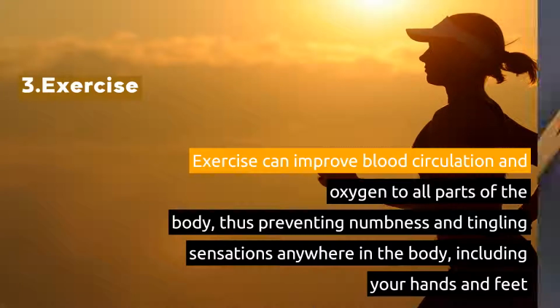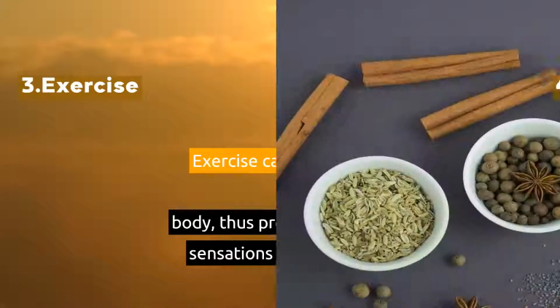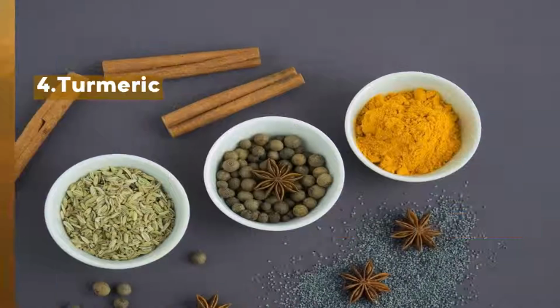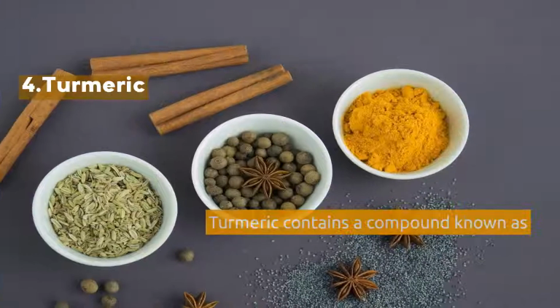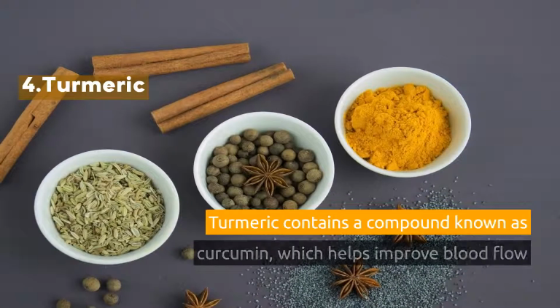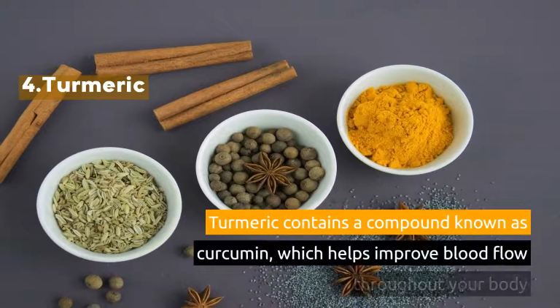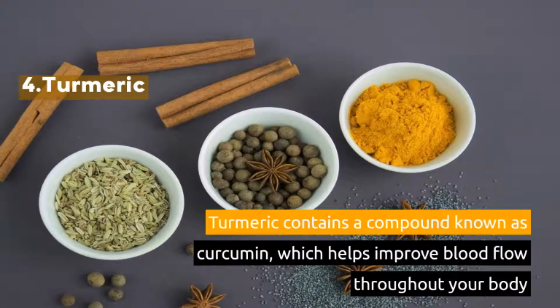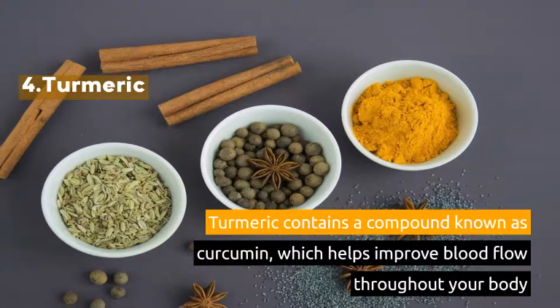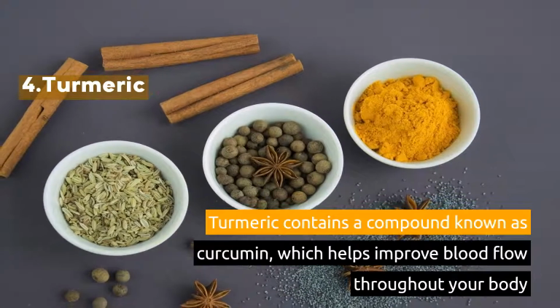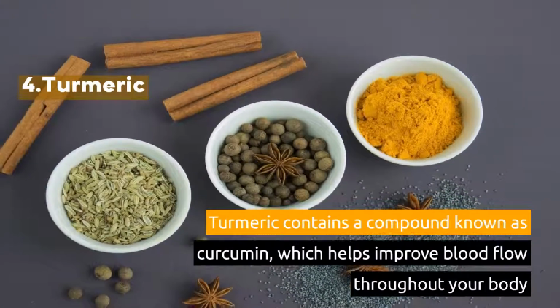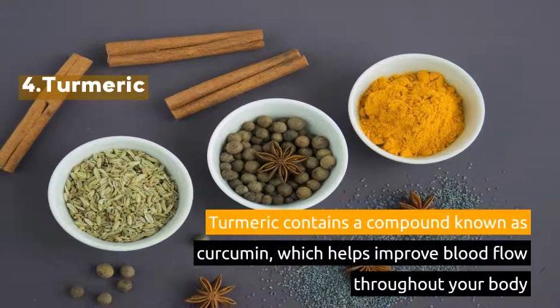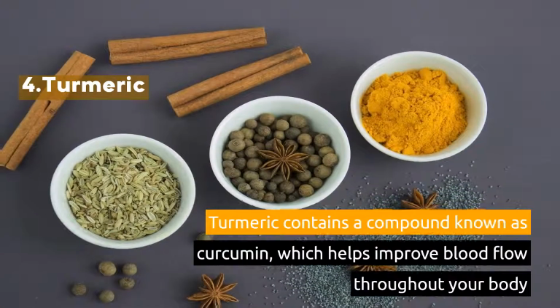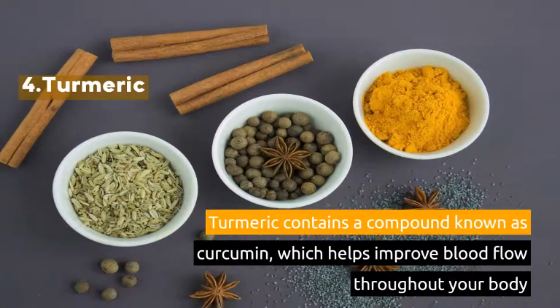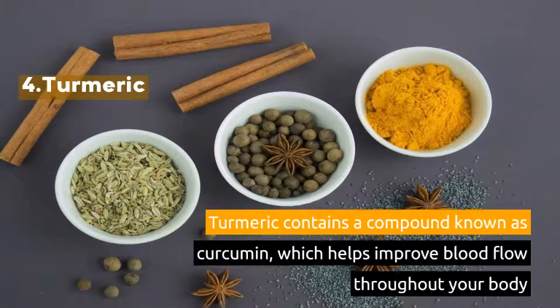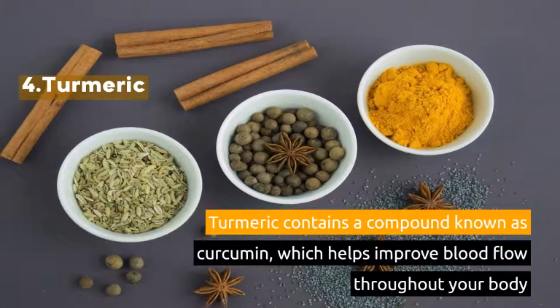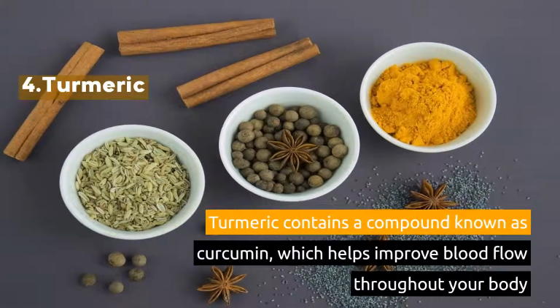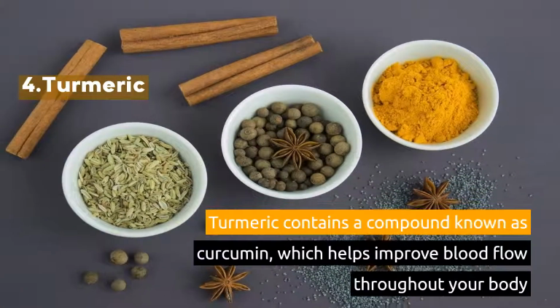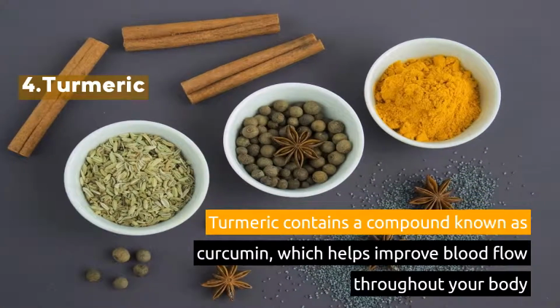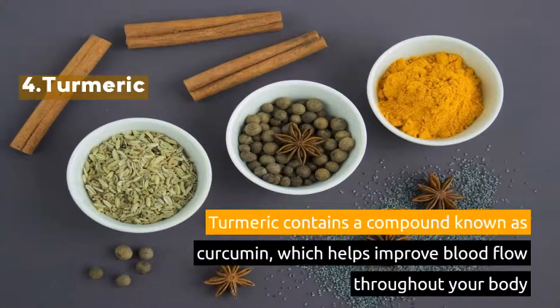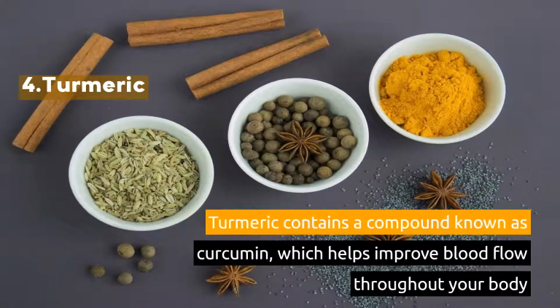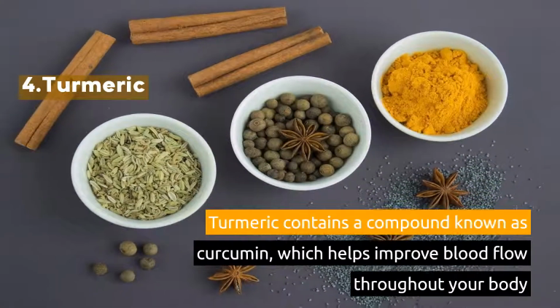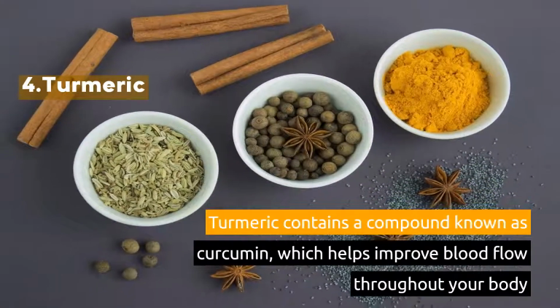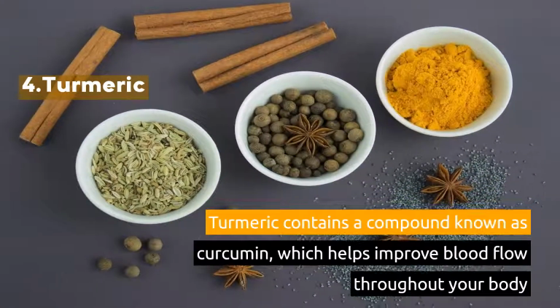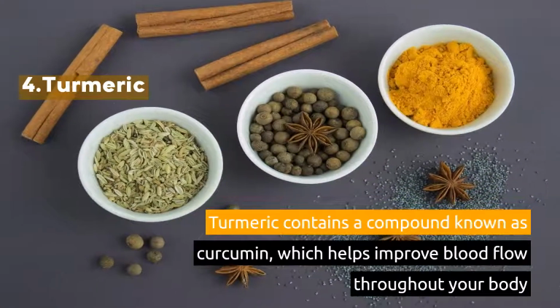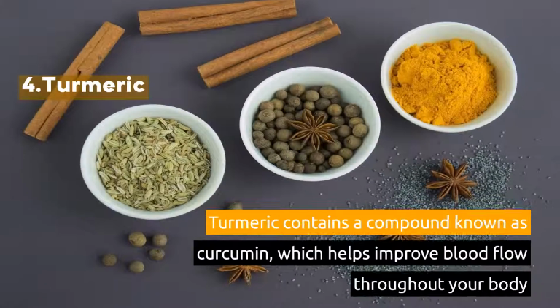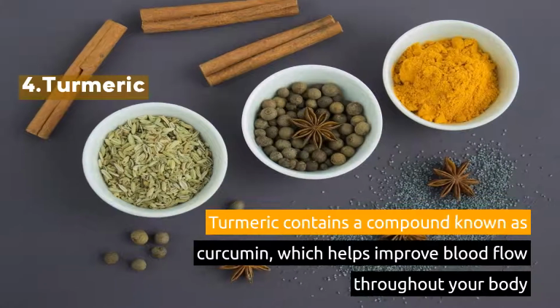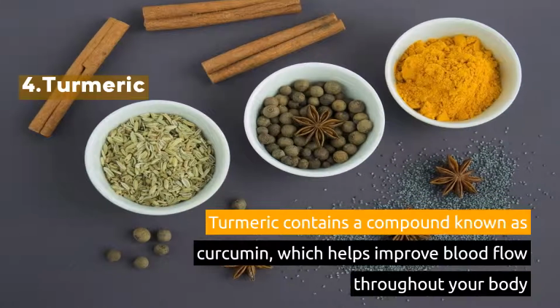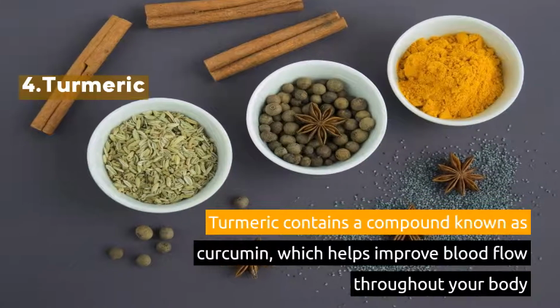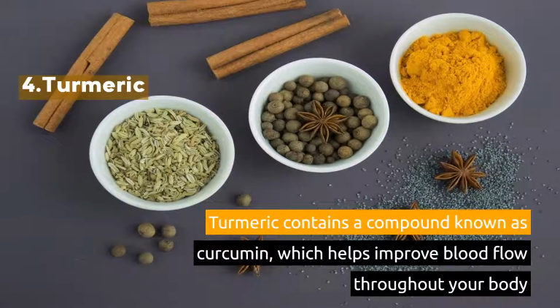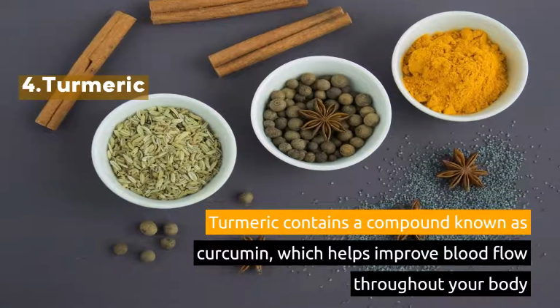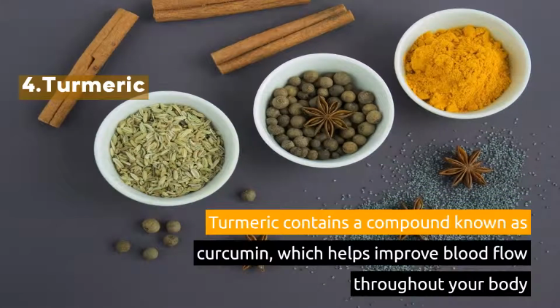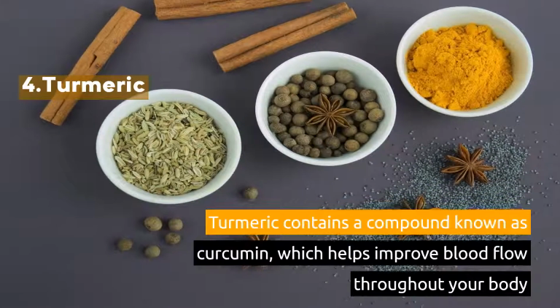4. Turmeric. Turmeric contains a compound known as curcumin, which helps improve blood flow throughout your body.